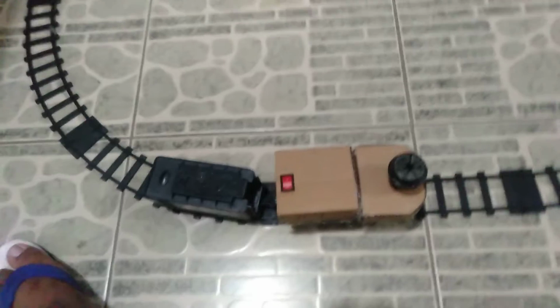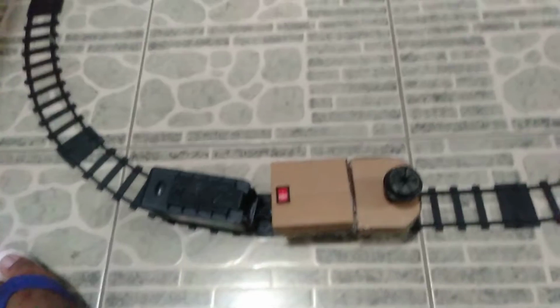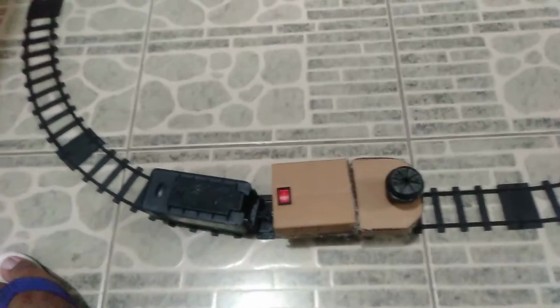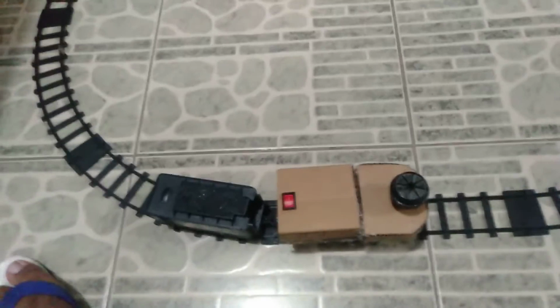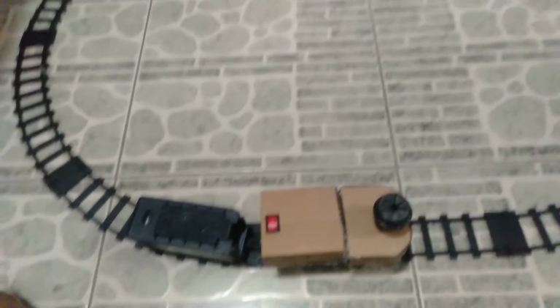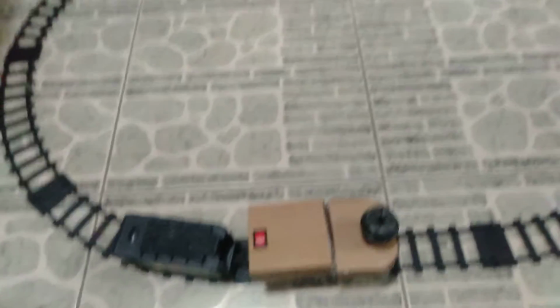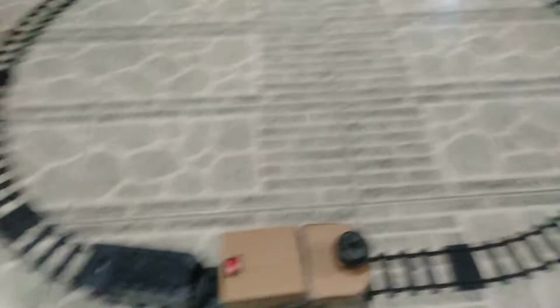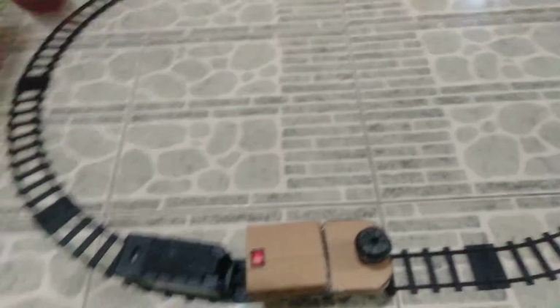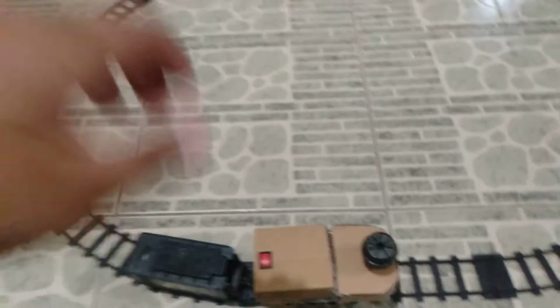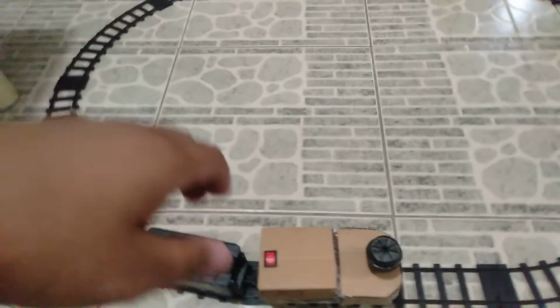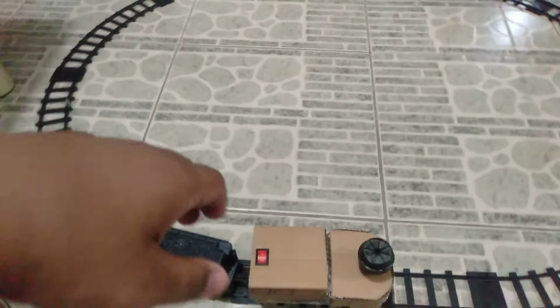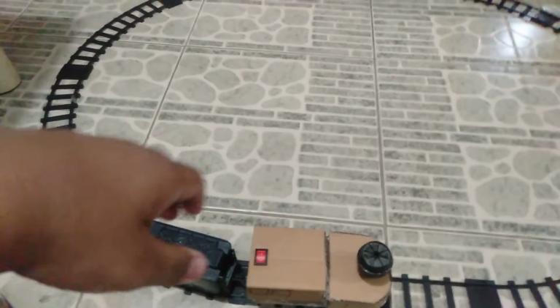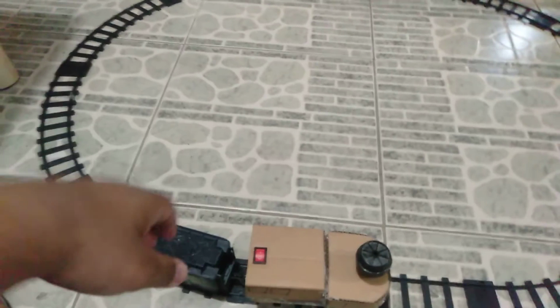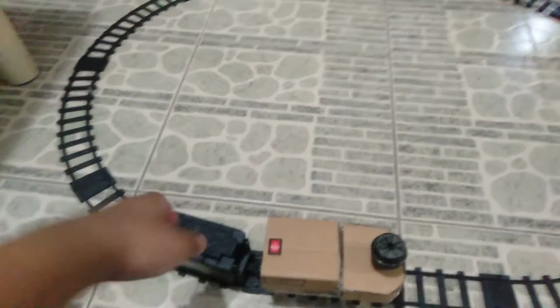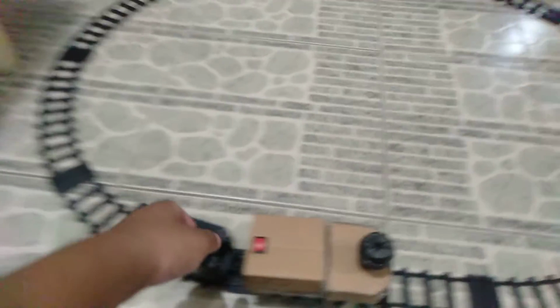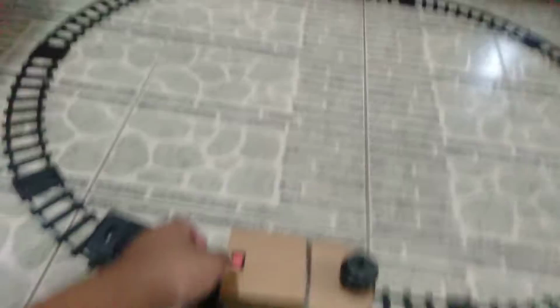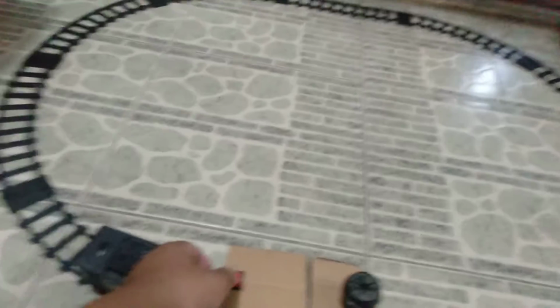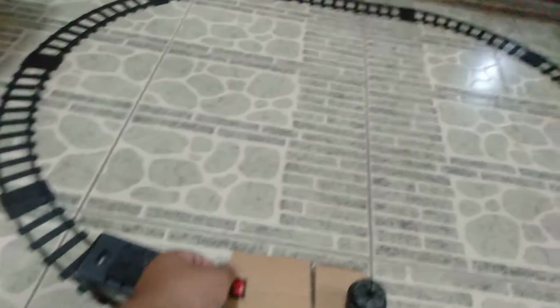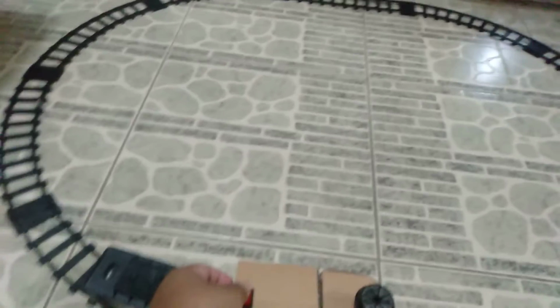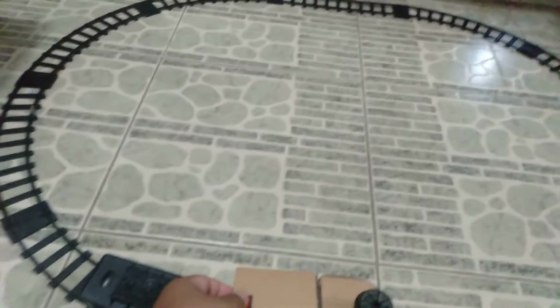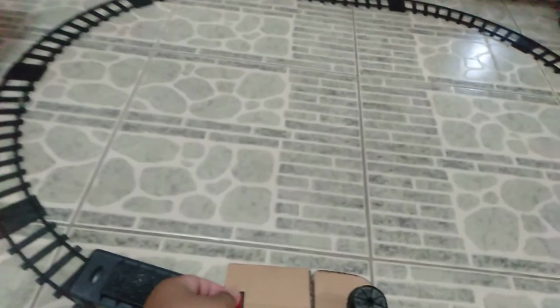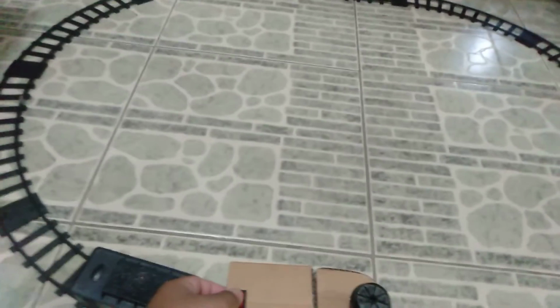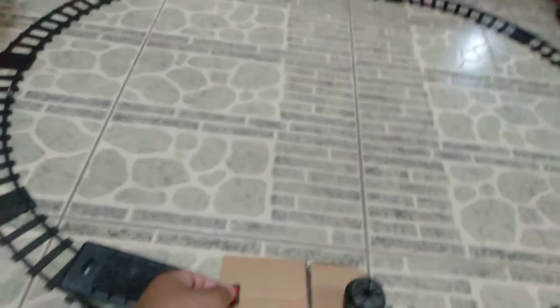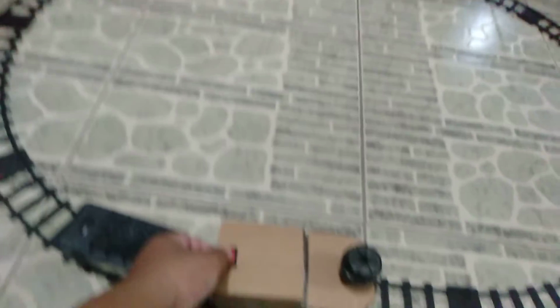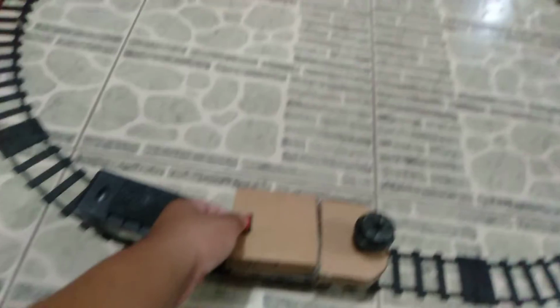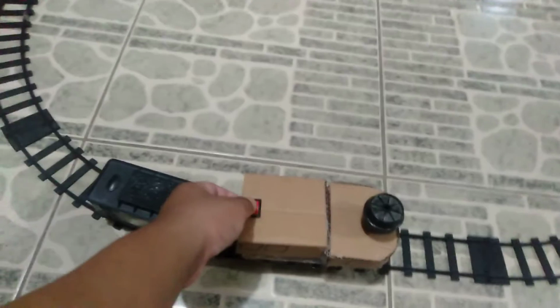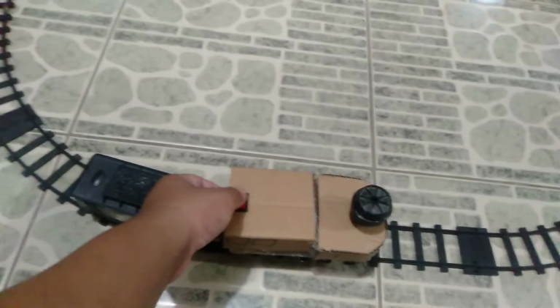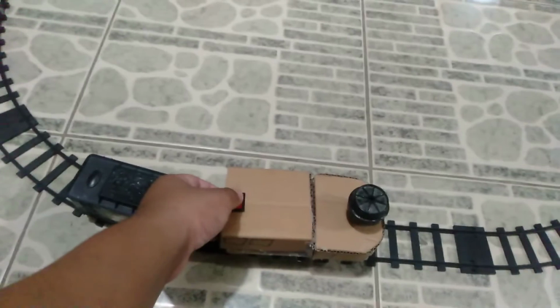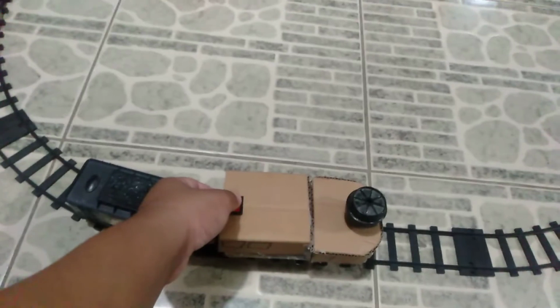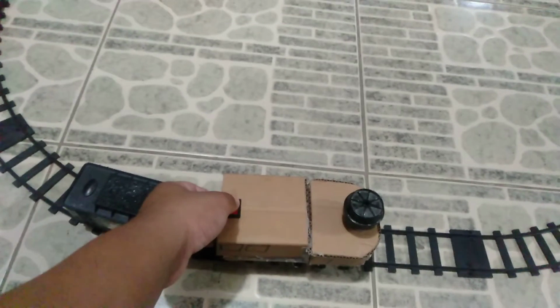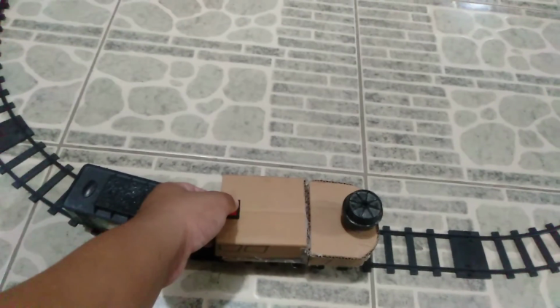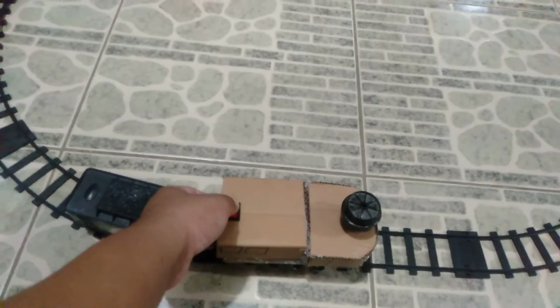What about a test run with a new 9 volt battery on board? Let's see how it does.